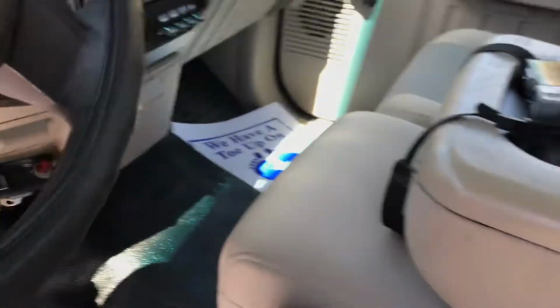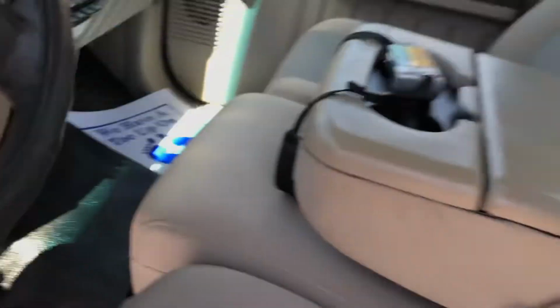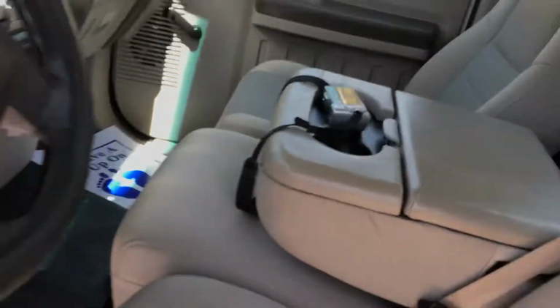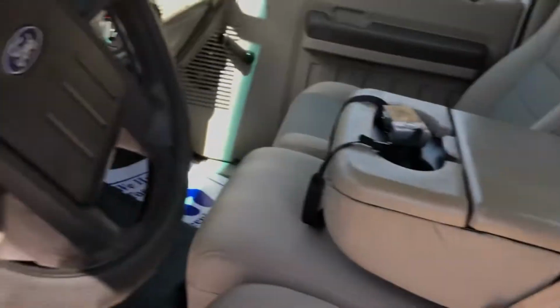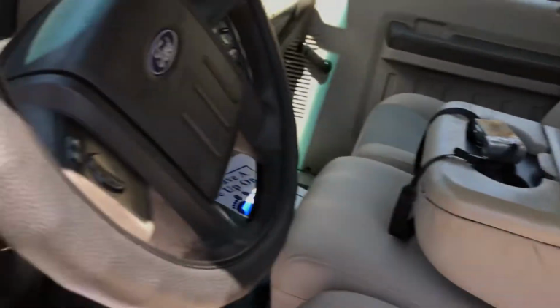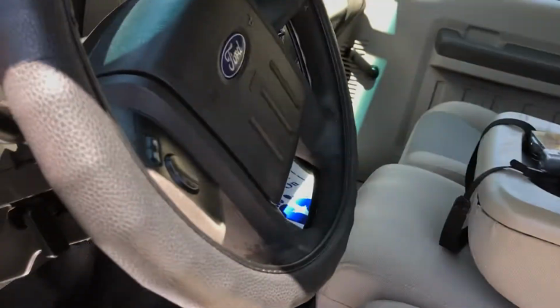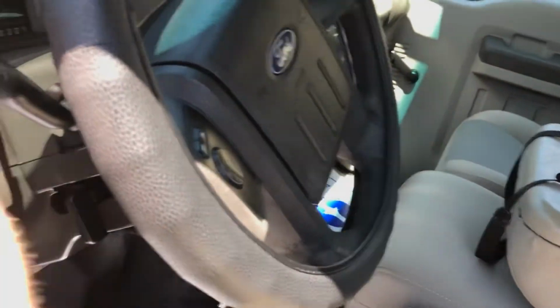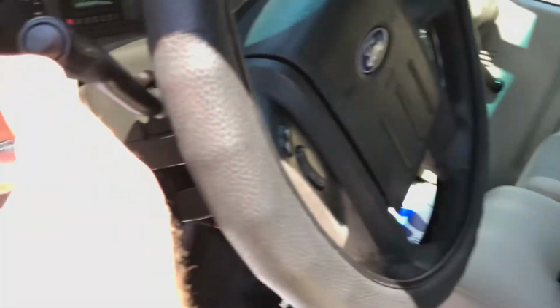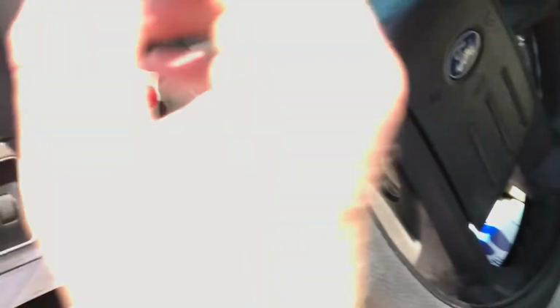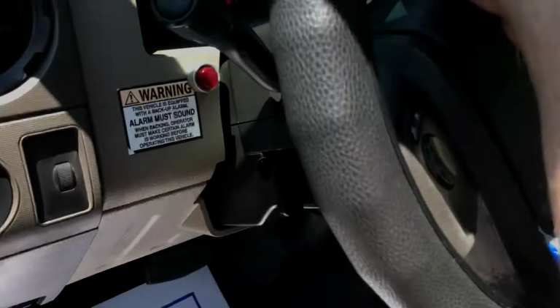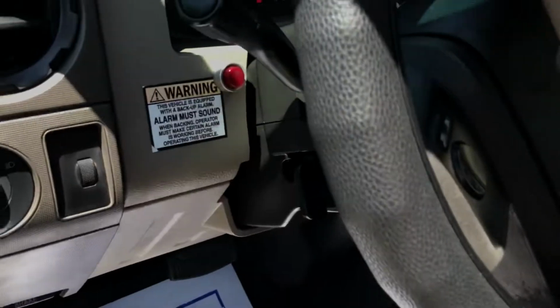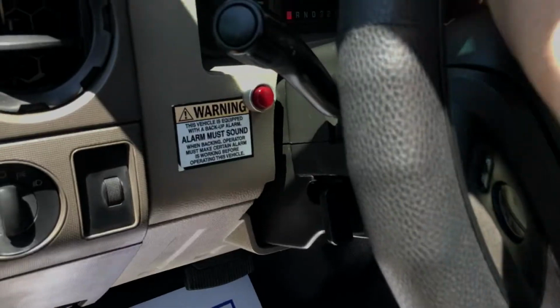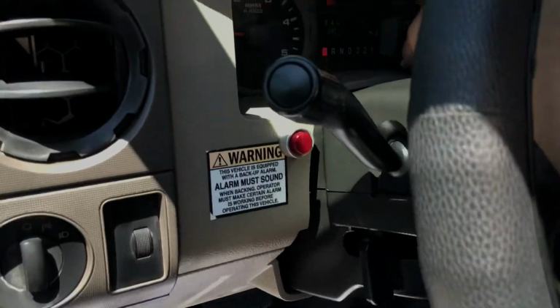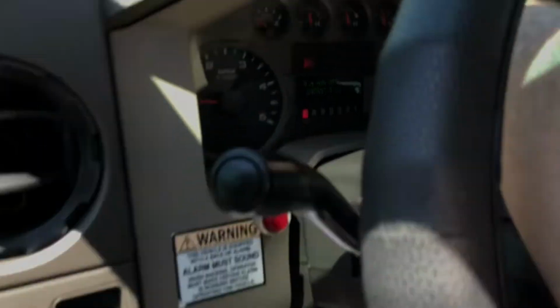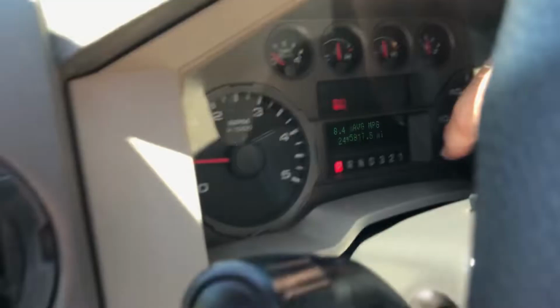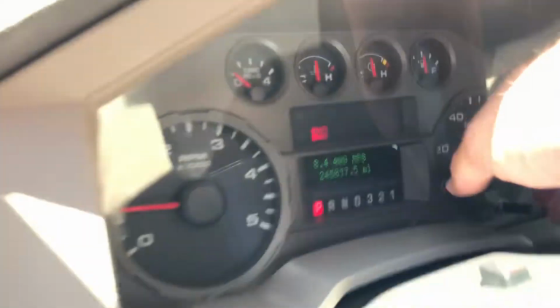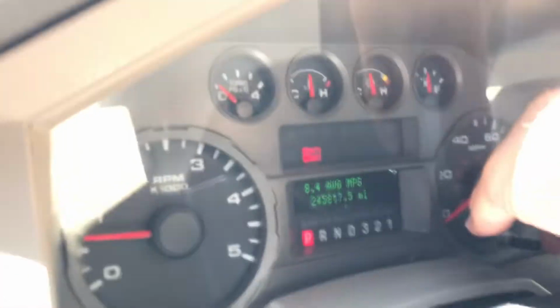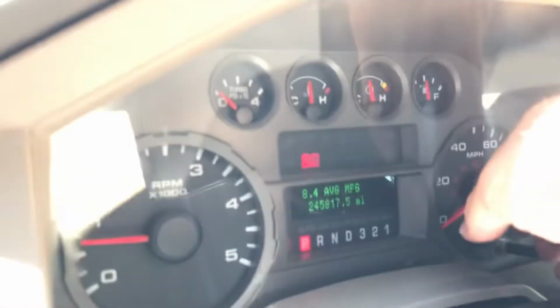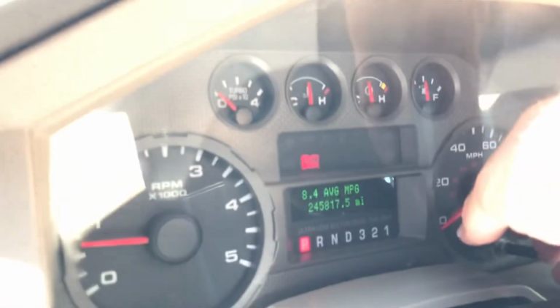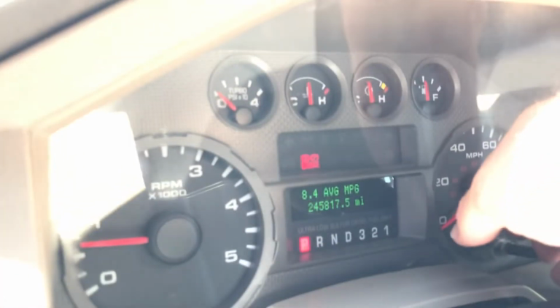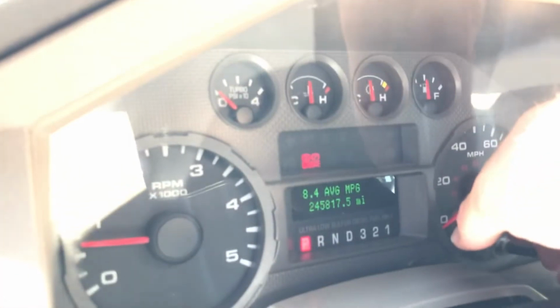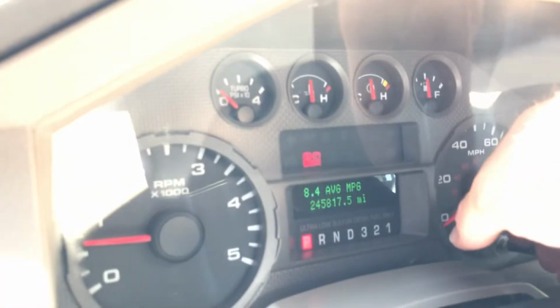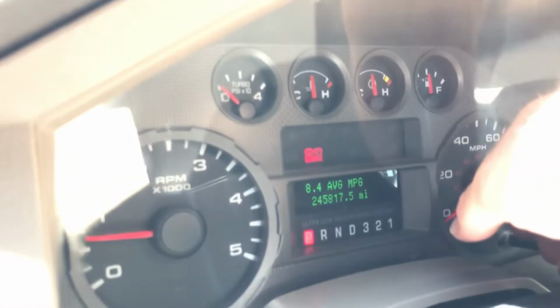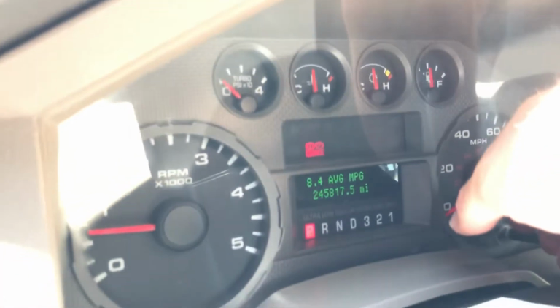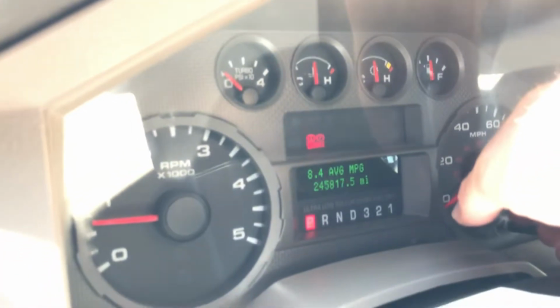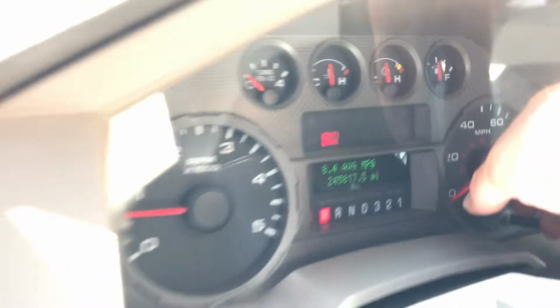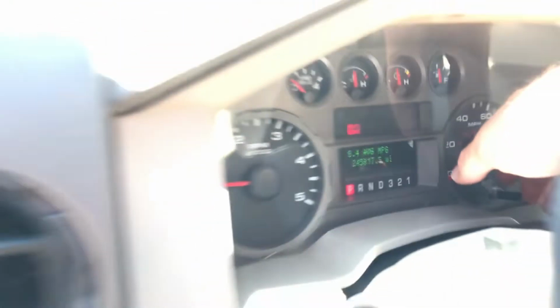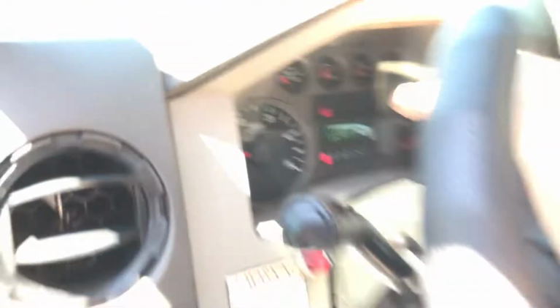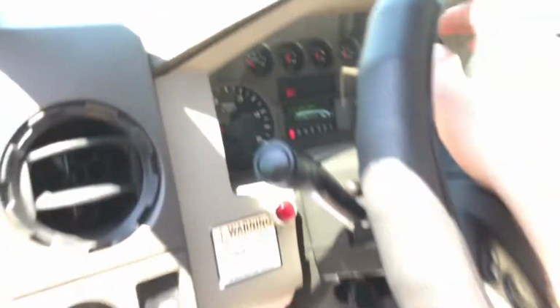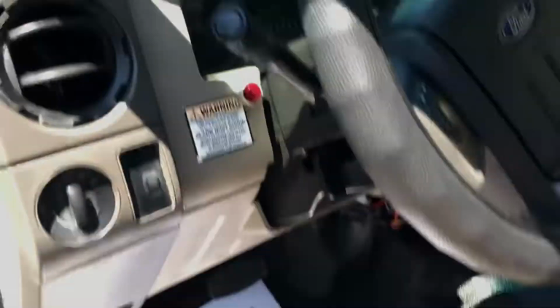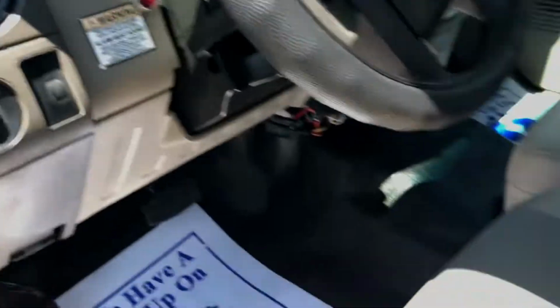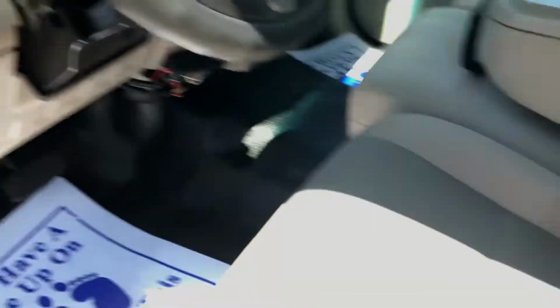Air is blowing cold. It's got 245,000 miles — 817 hours on the mileage.